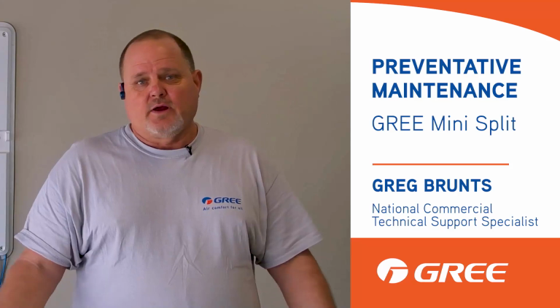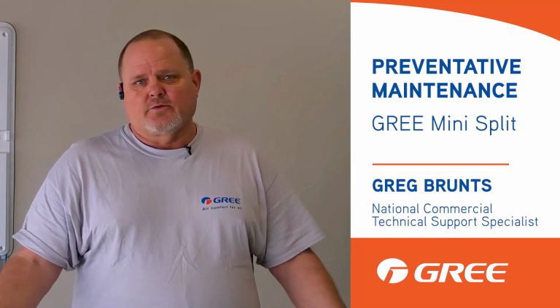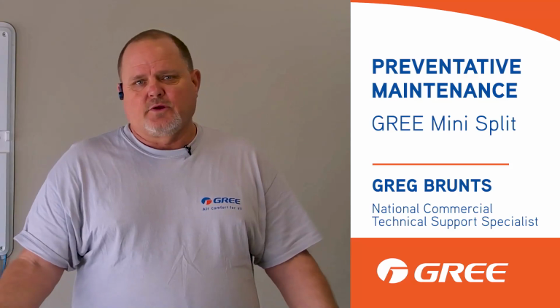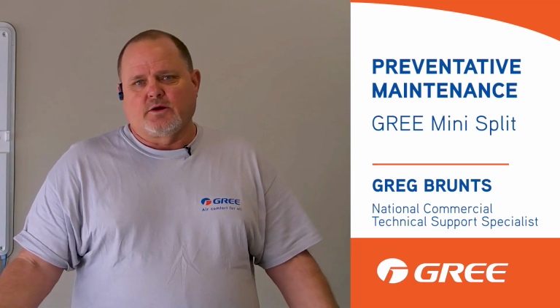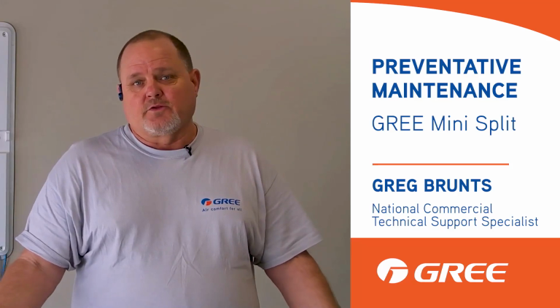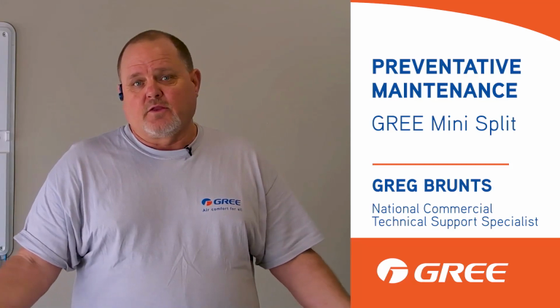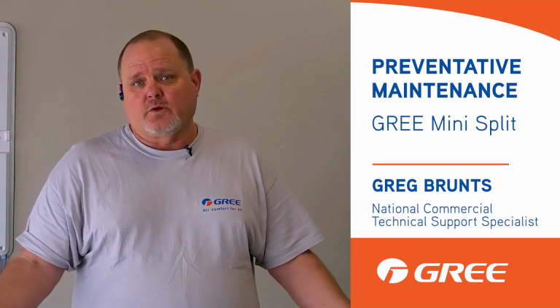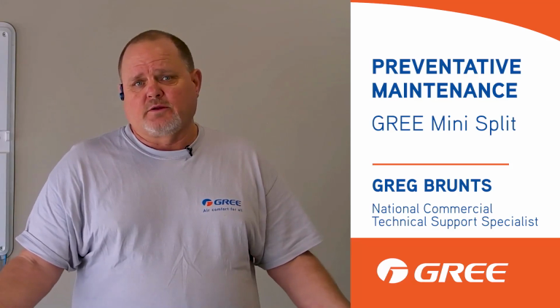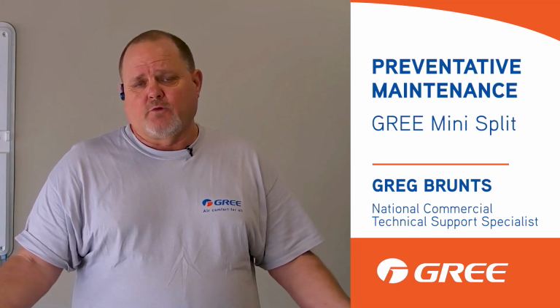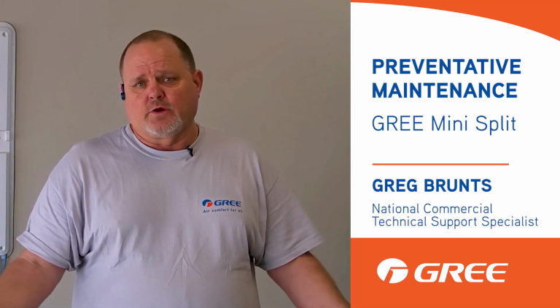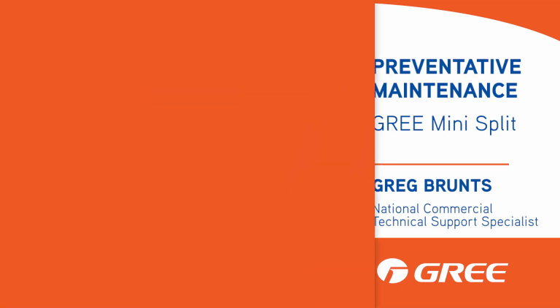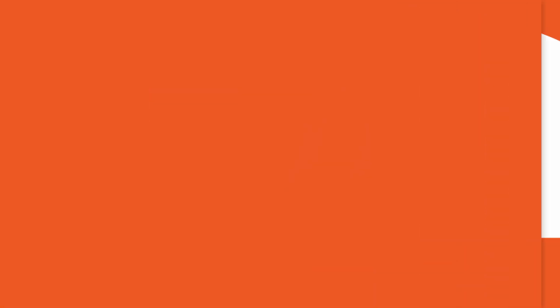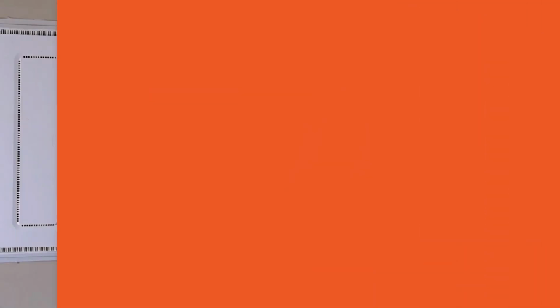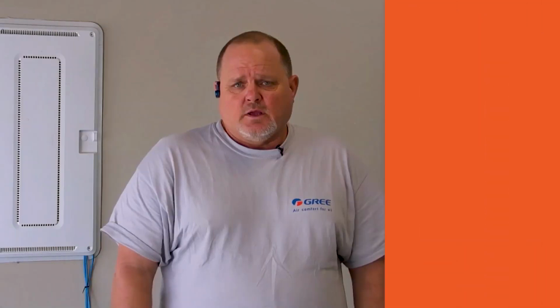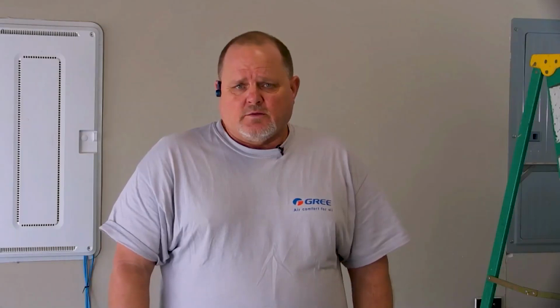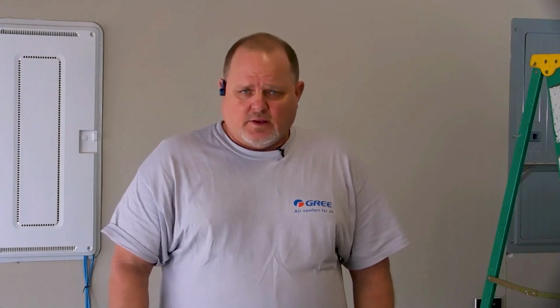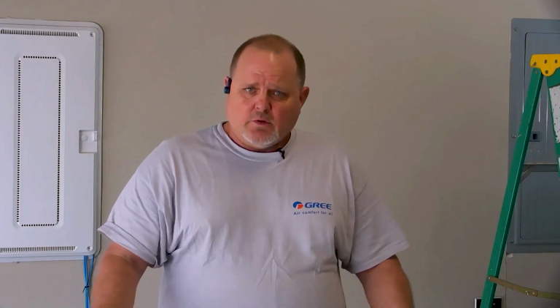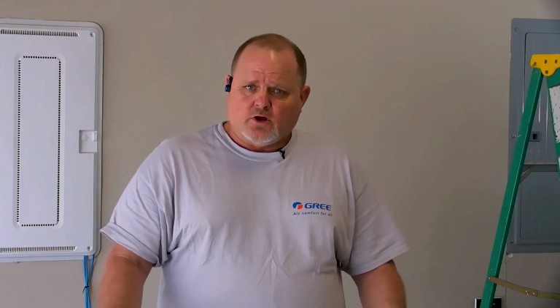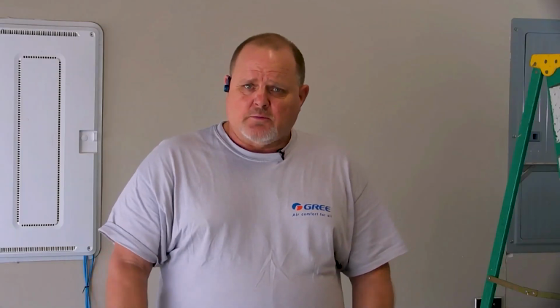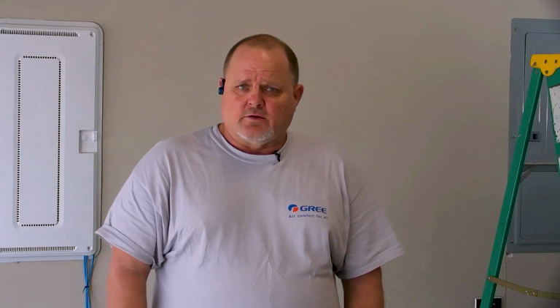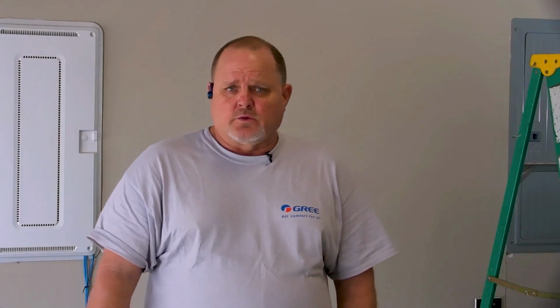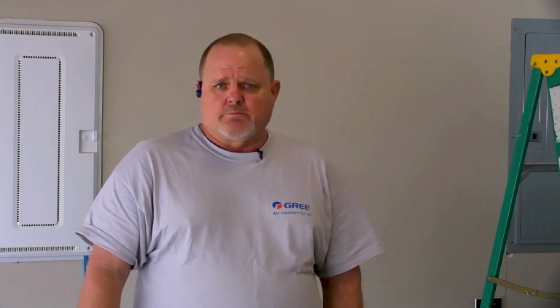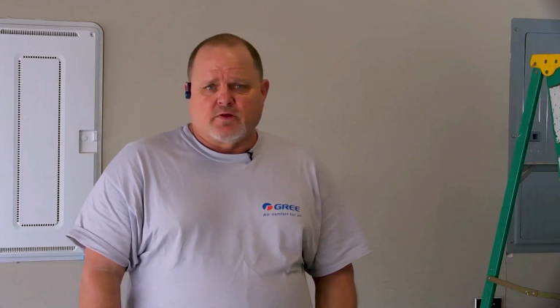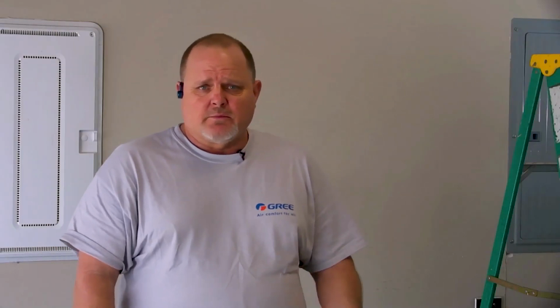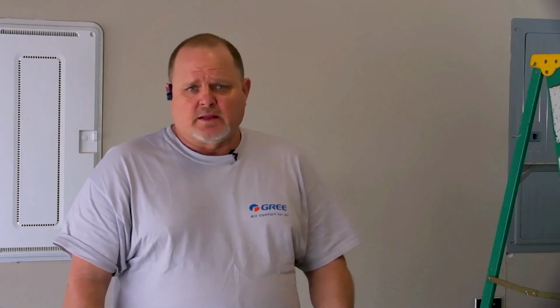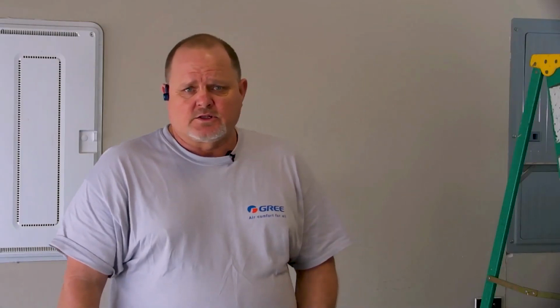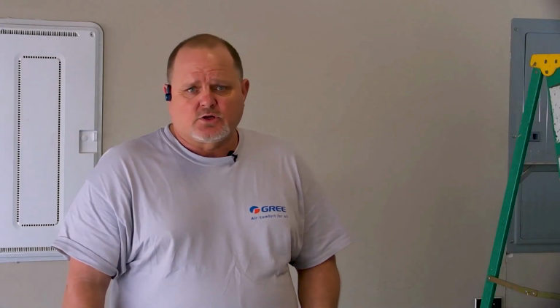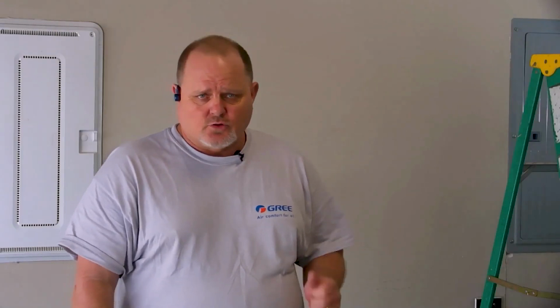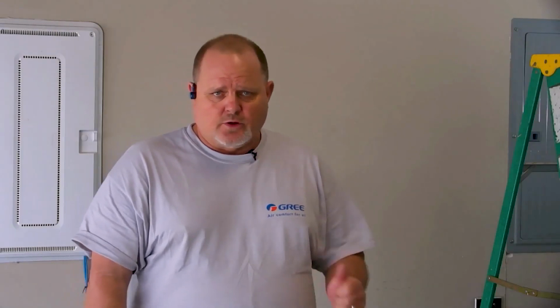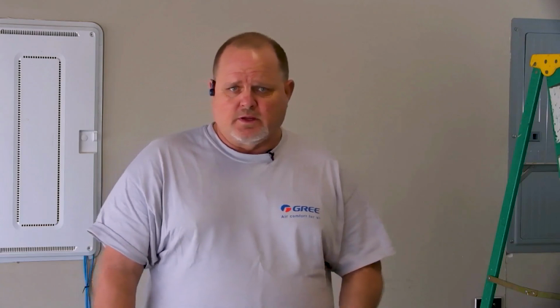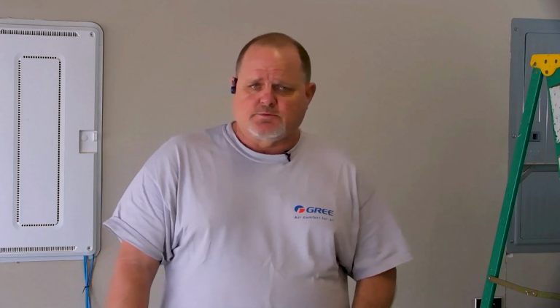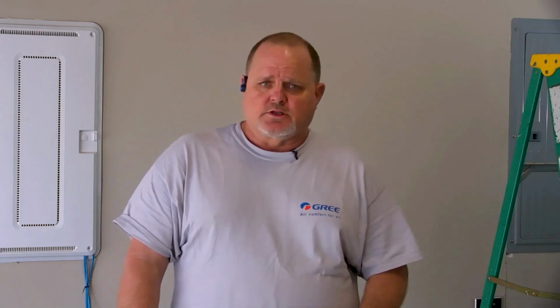Greg with Gris here with another quick tip for you. Today I want to talk about doing preventative maintenance to Gris mini splits.